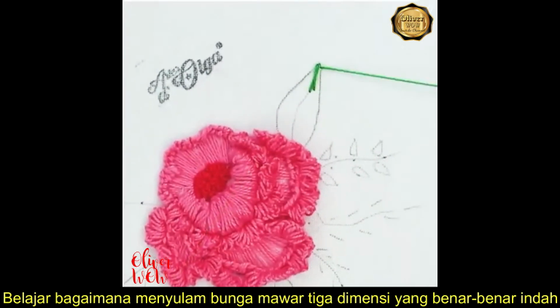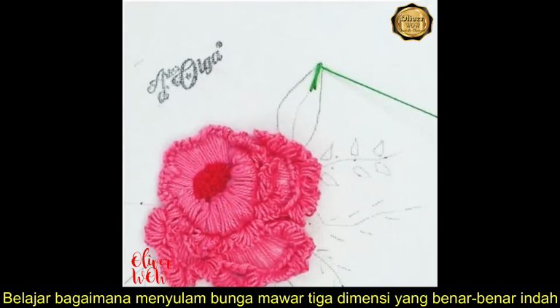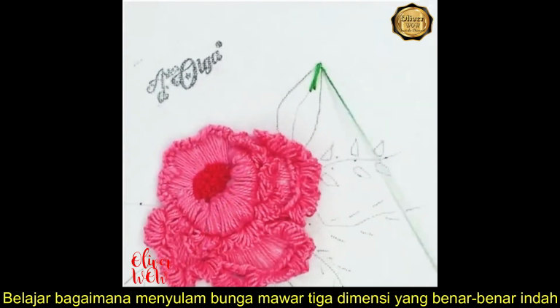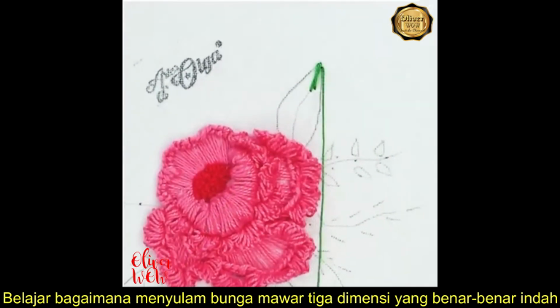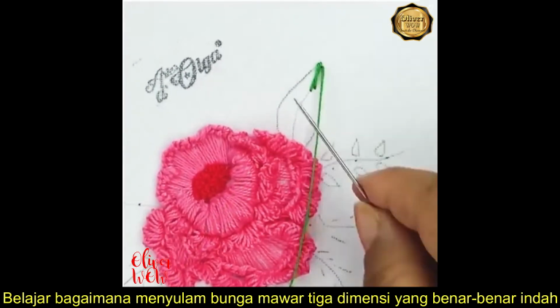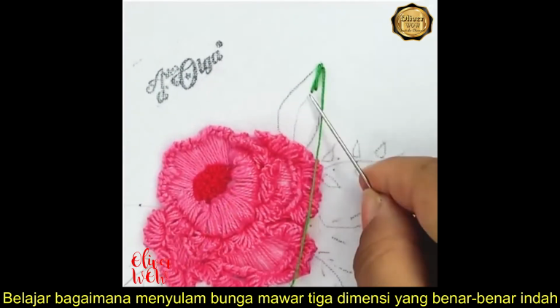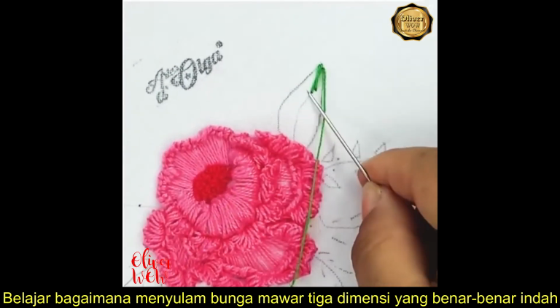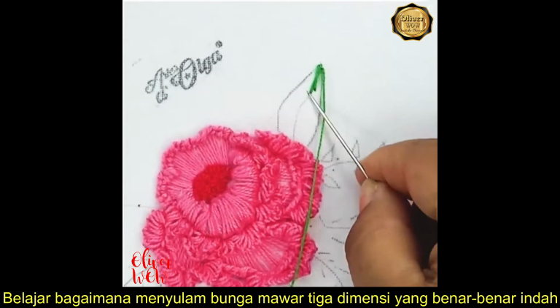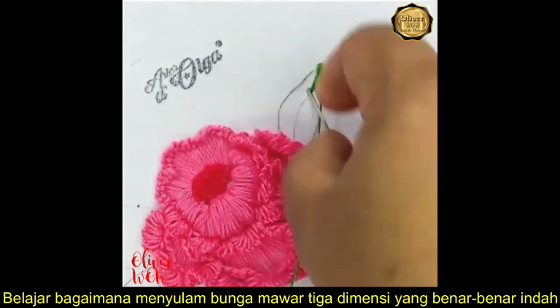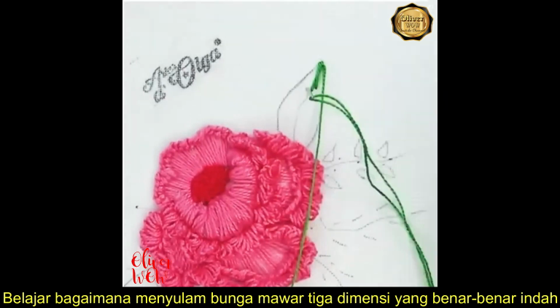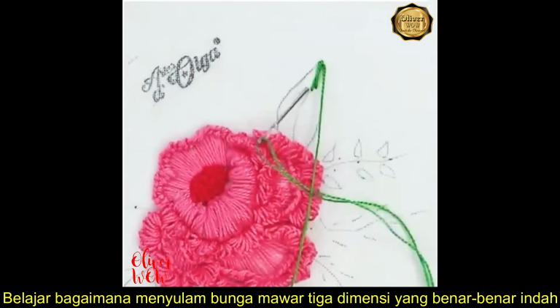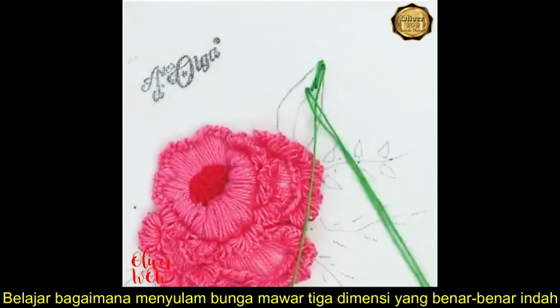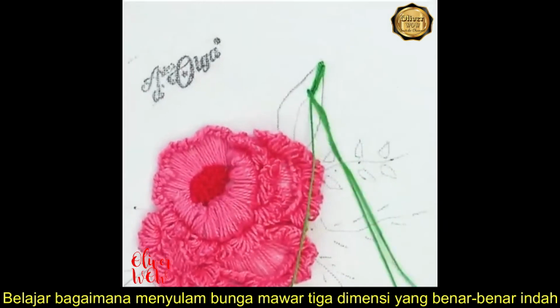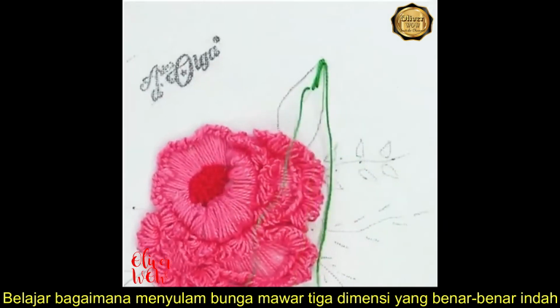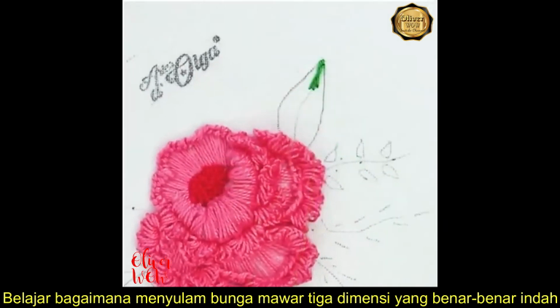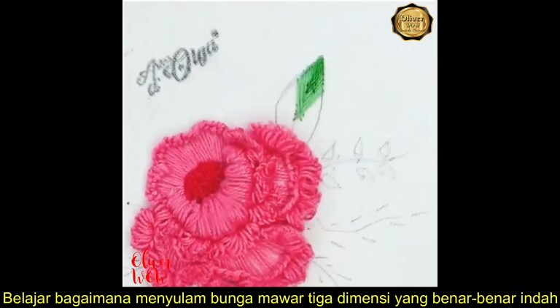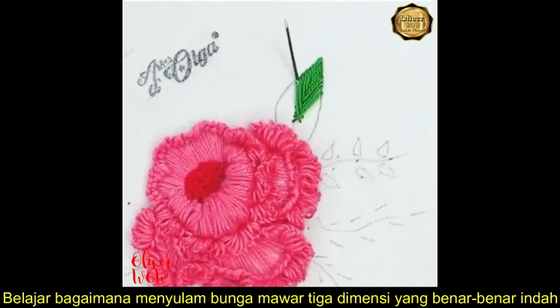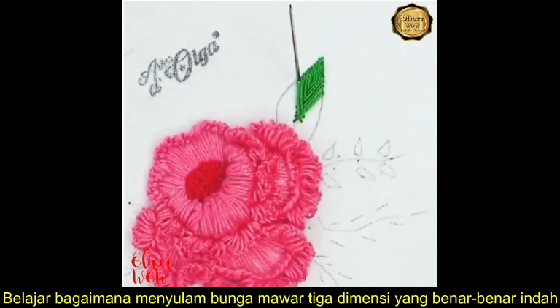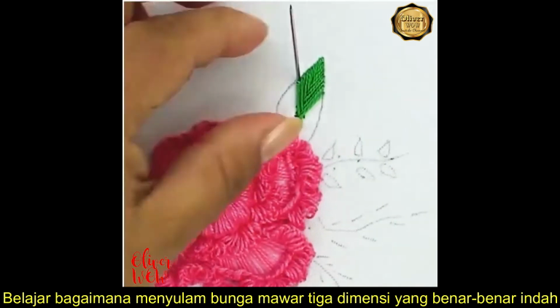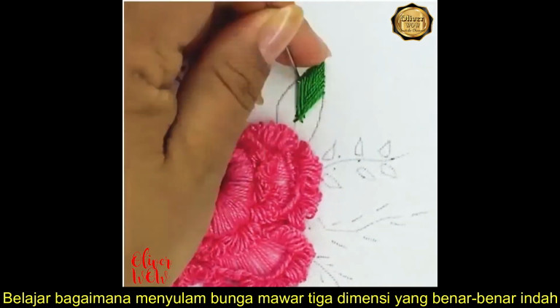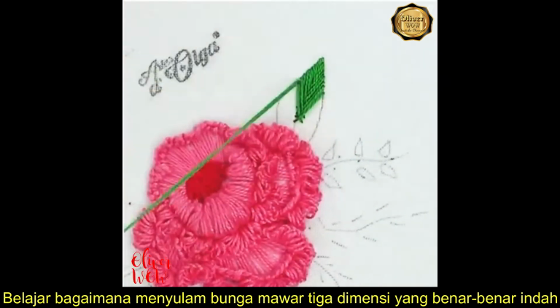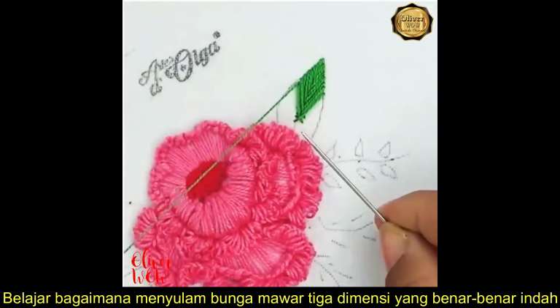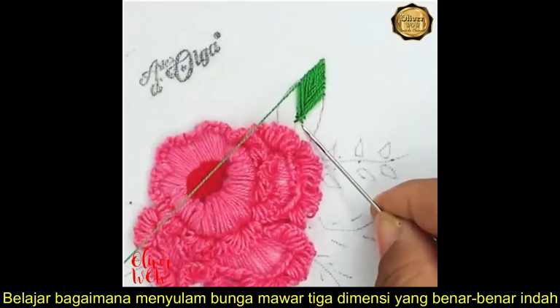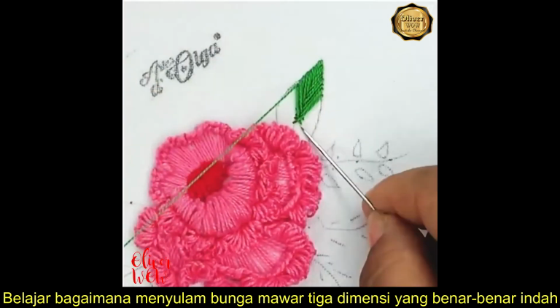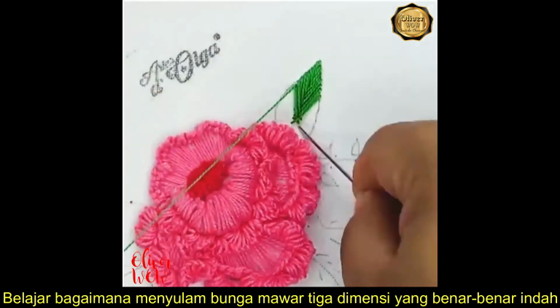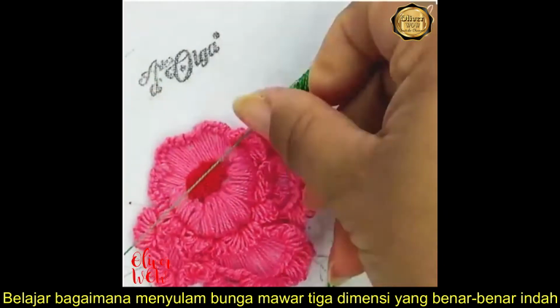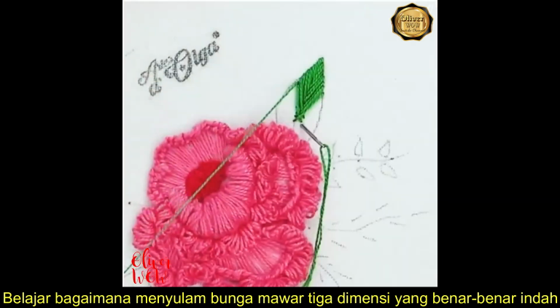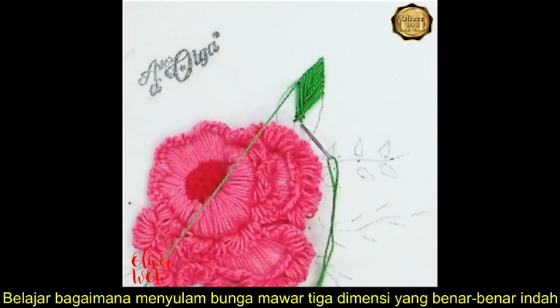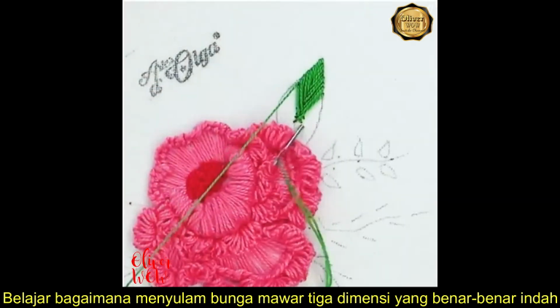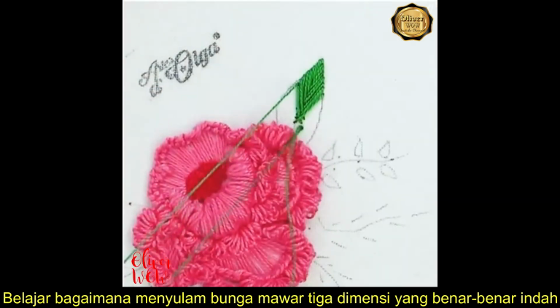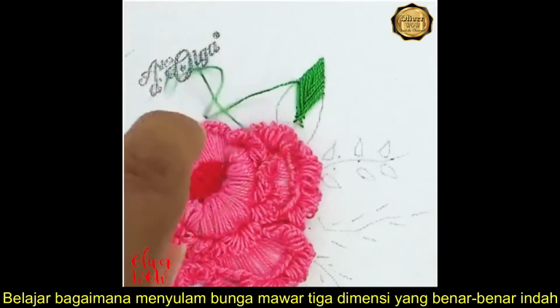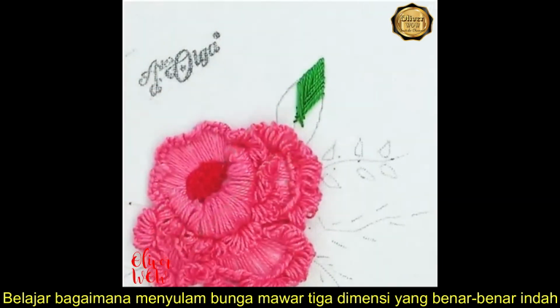Moving on to the leaf now. Make a straight stitch at the tip and then fill the sides with more stitches.